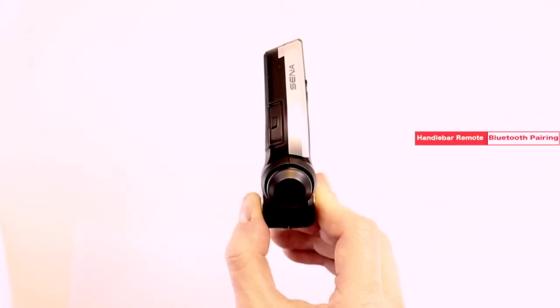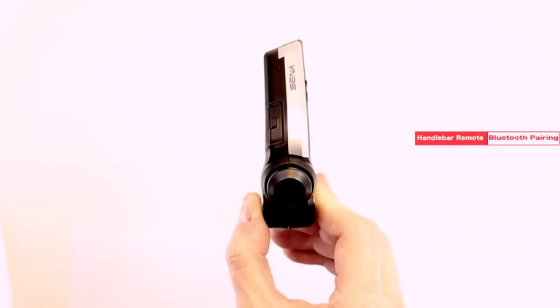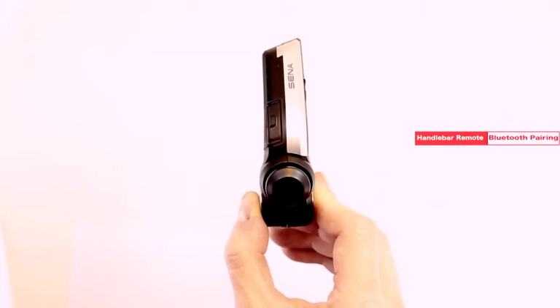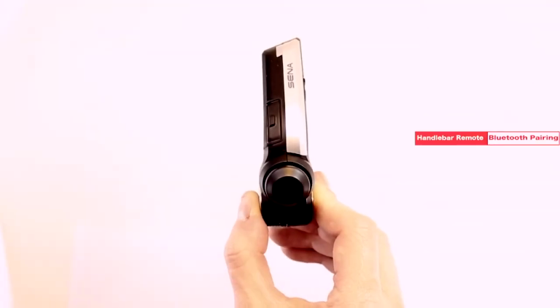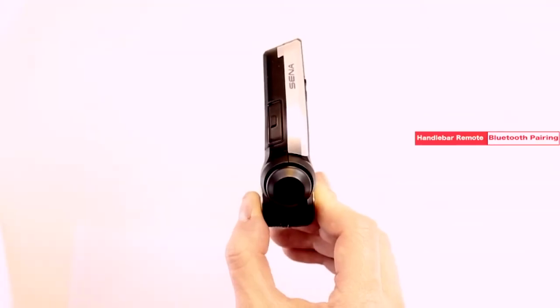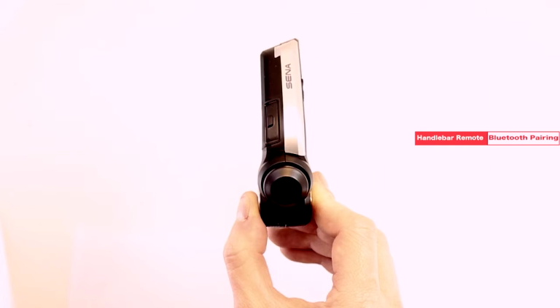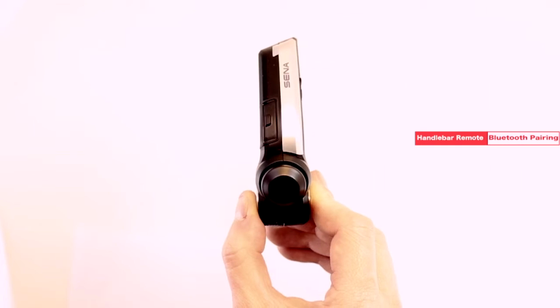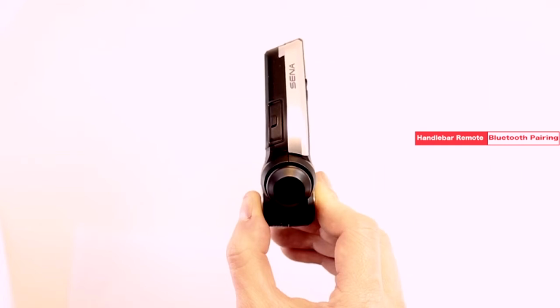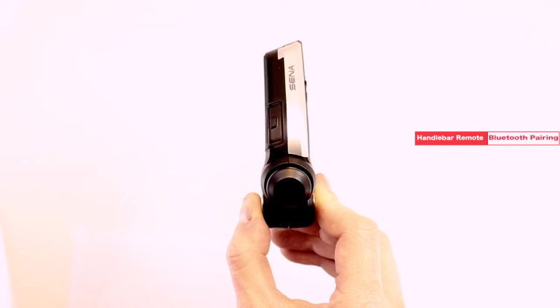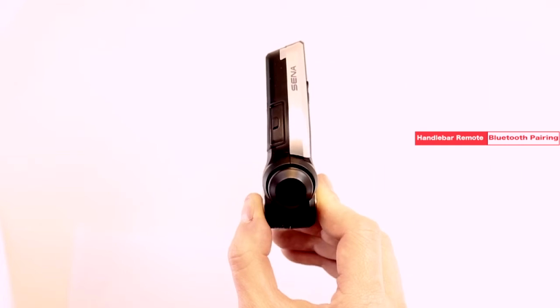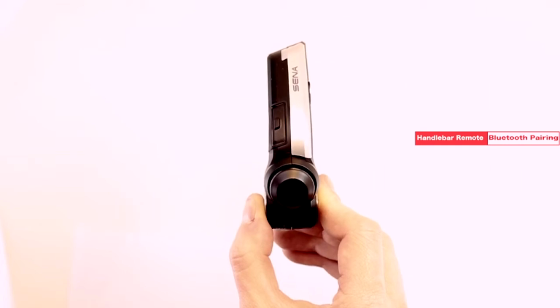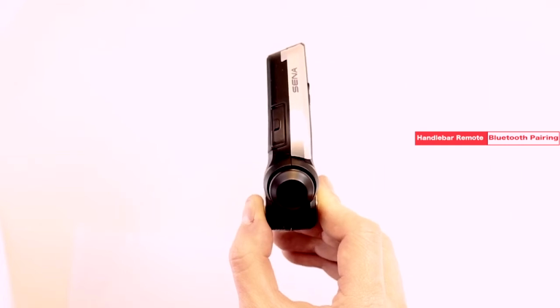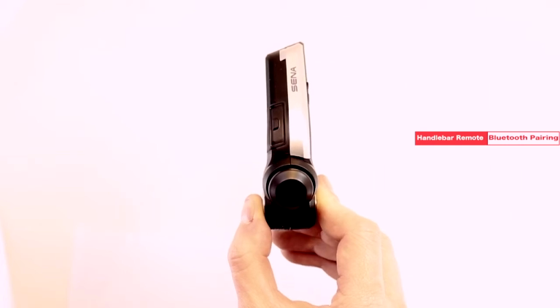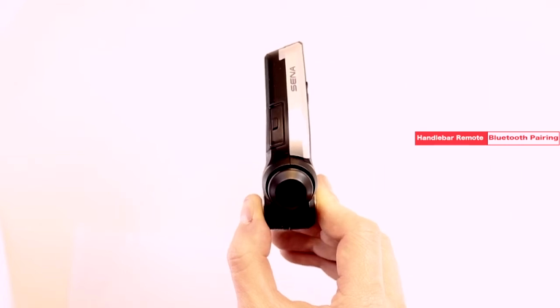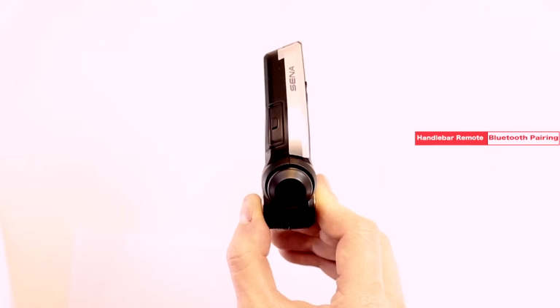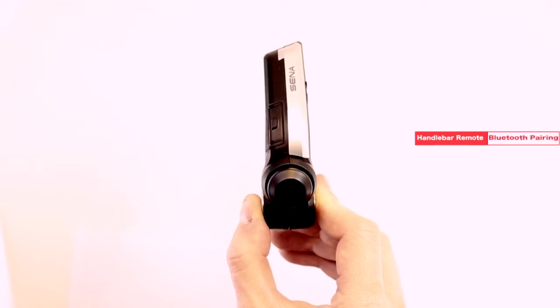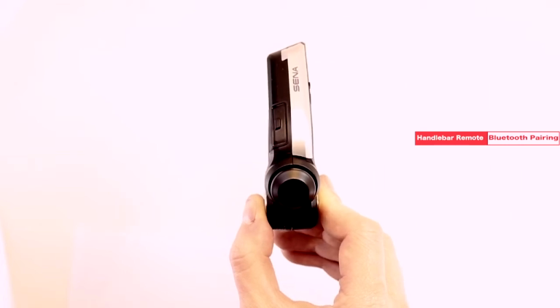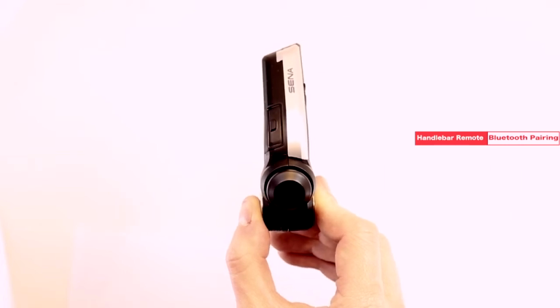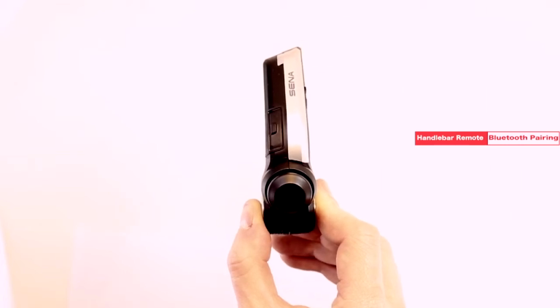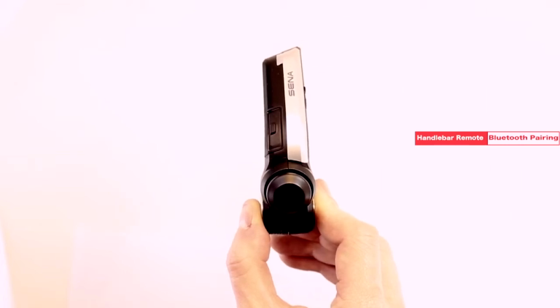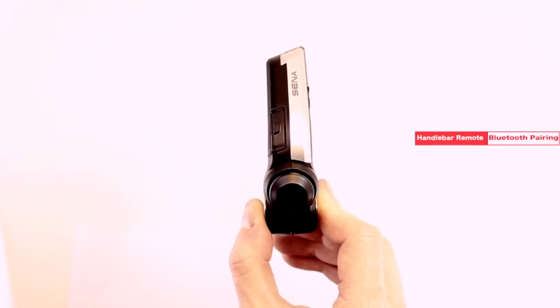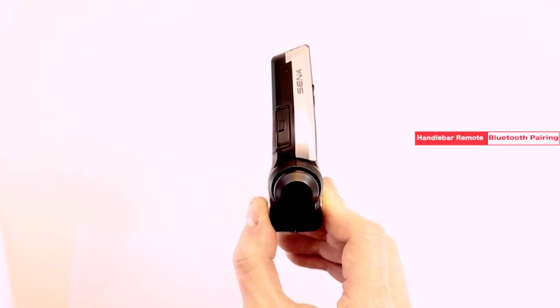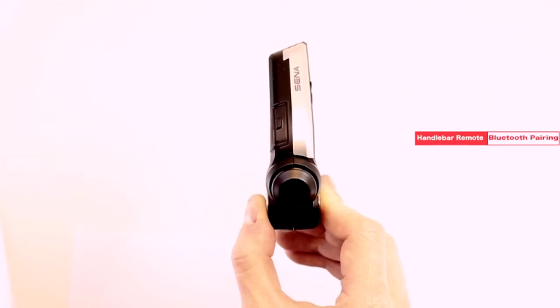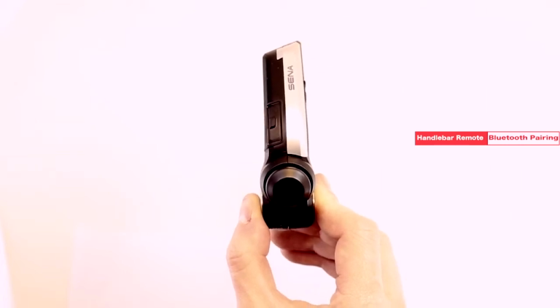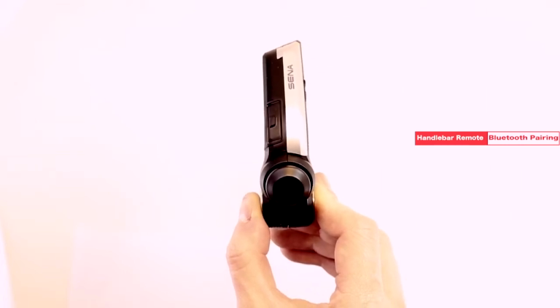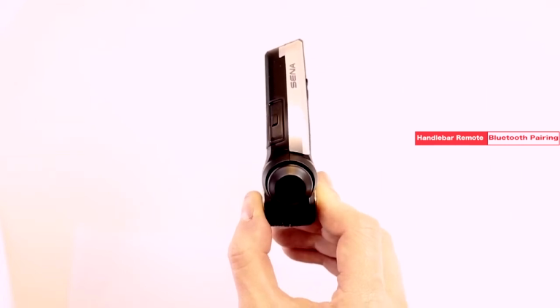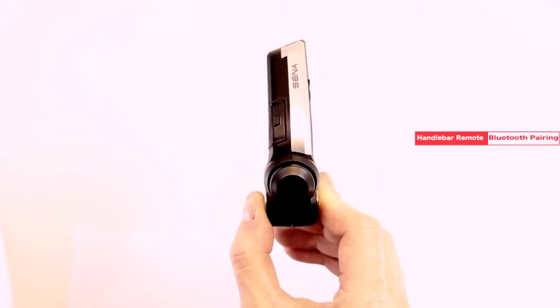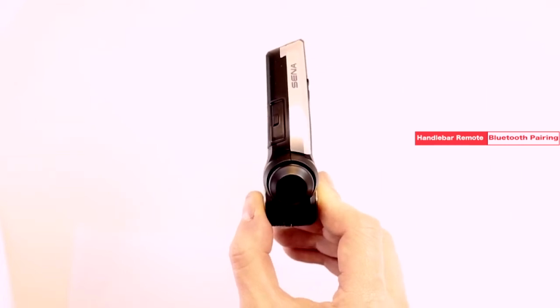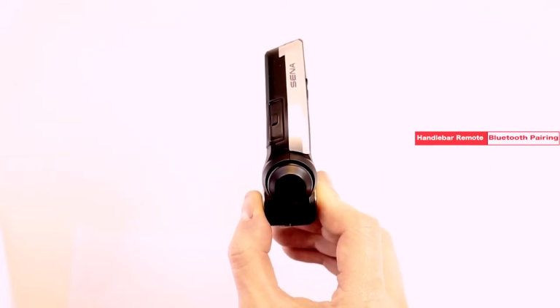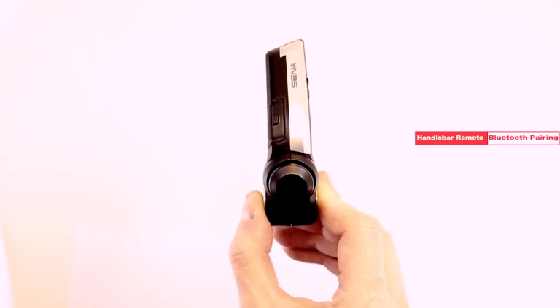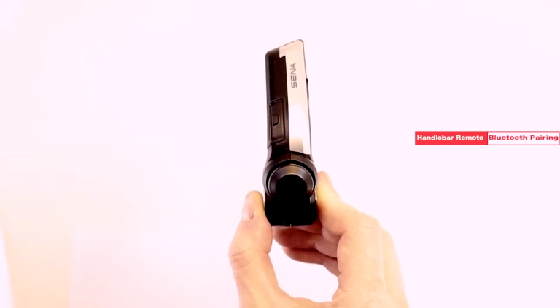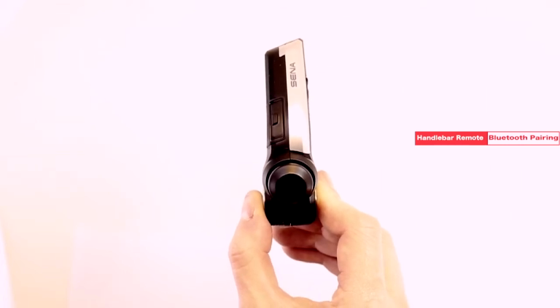Hey guys, in this video I will show you how to set up your handlebar remote for Bluetooth pairing.